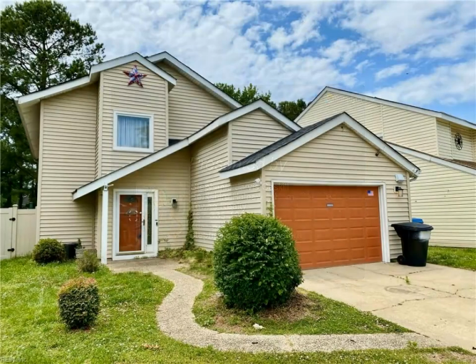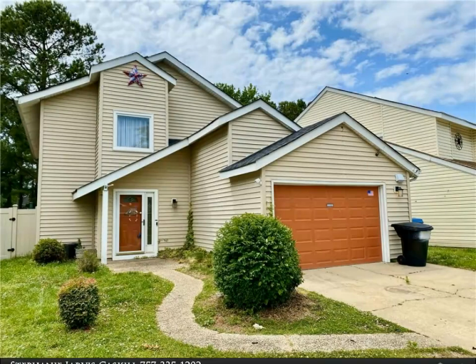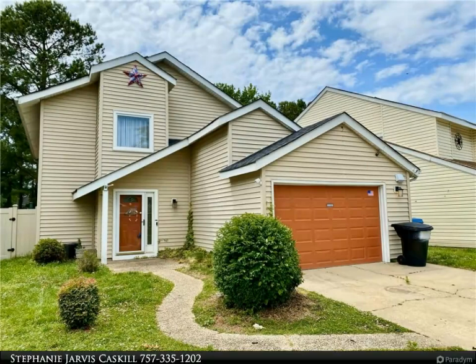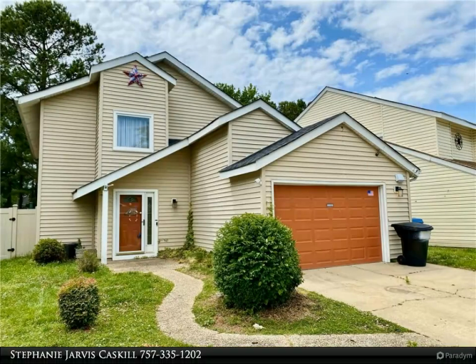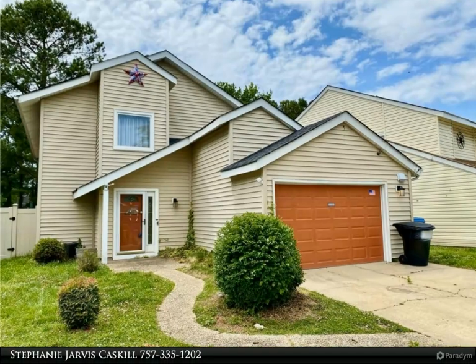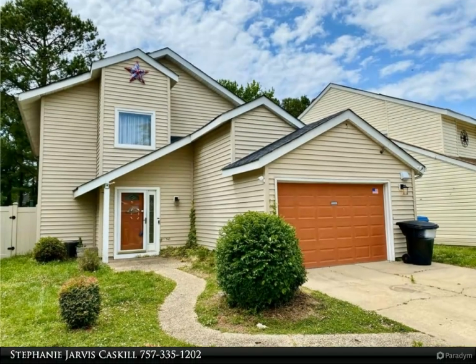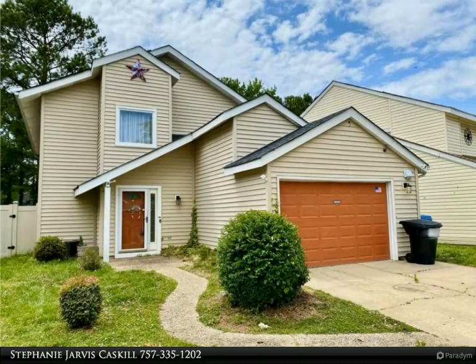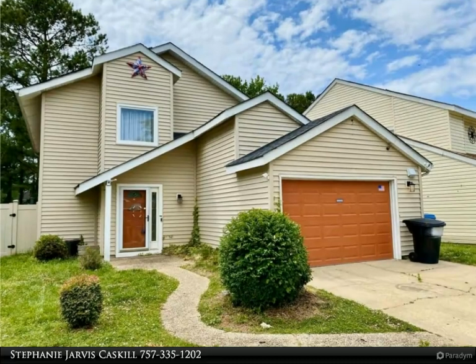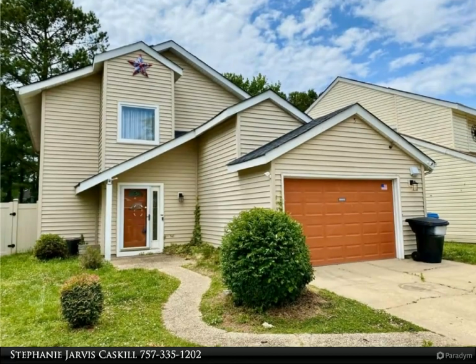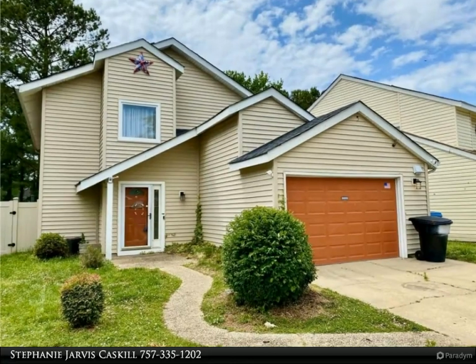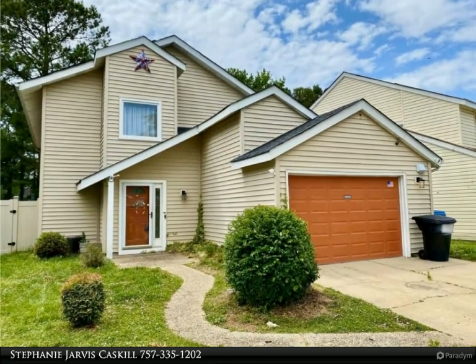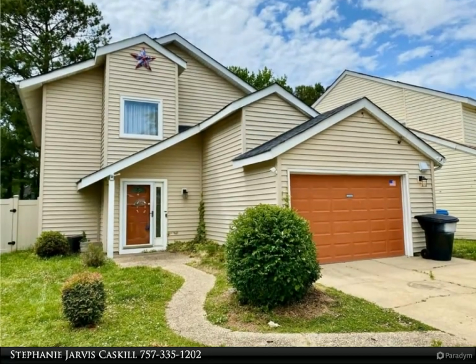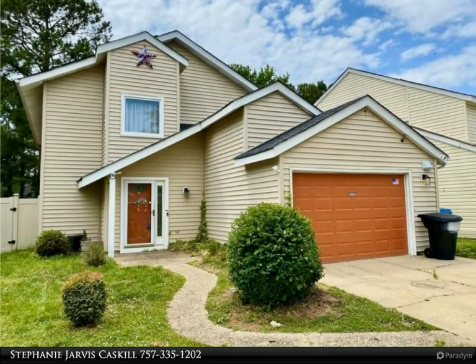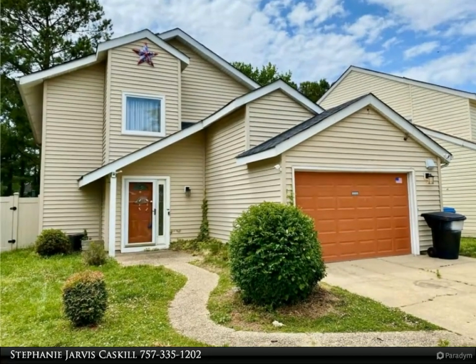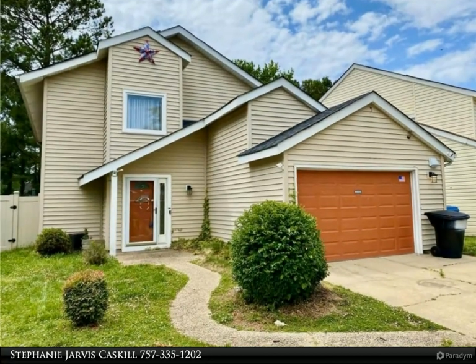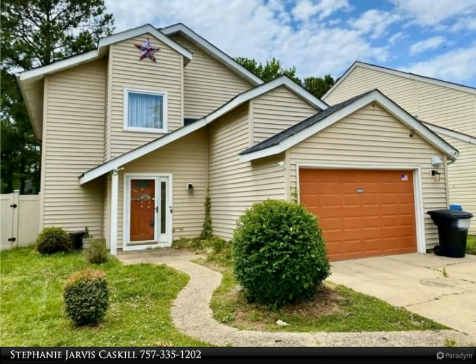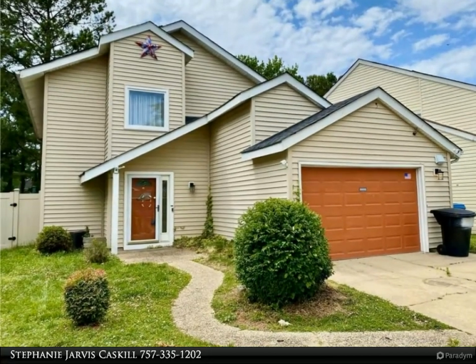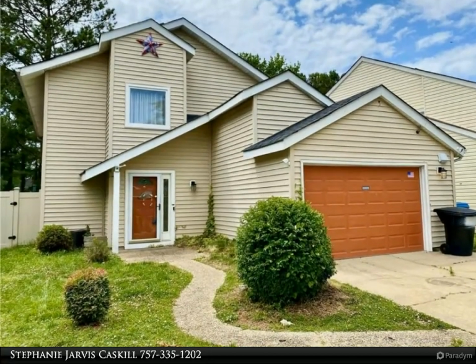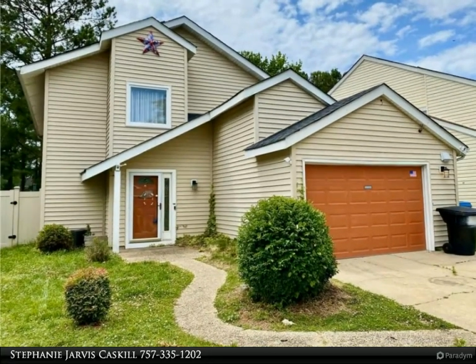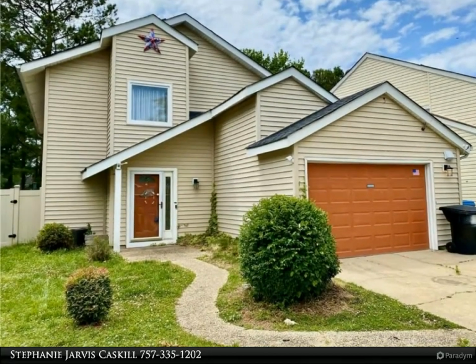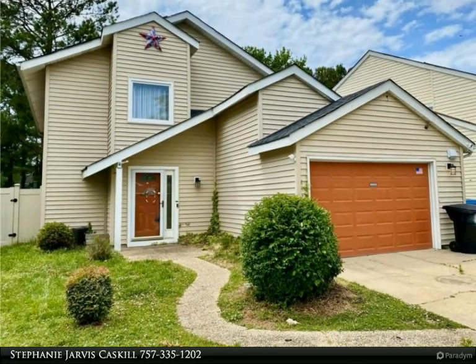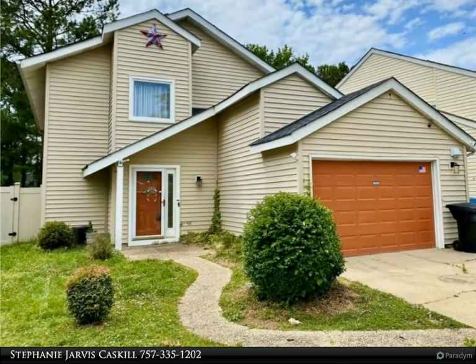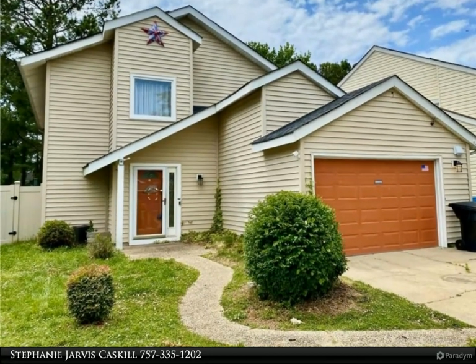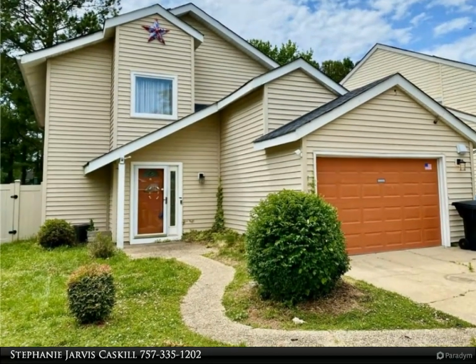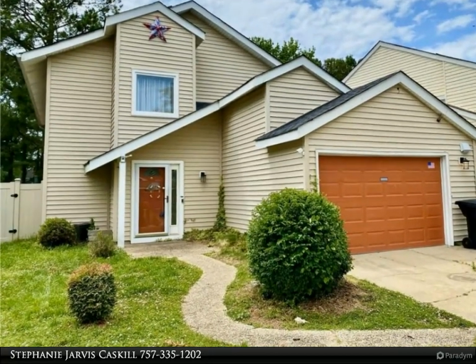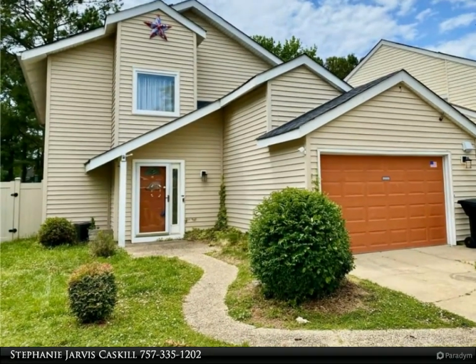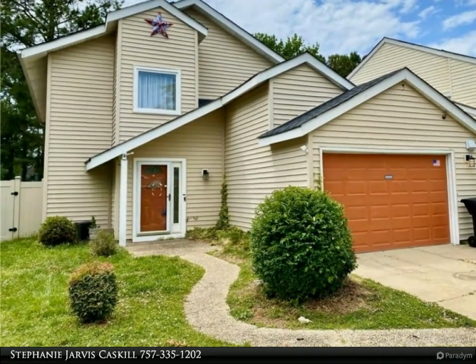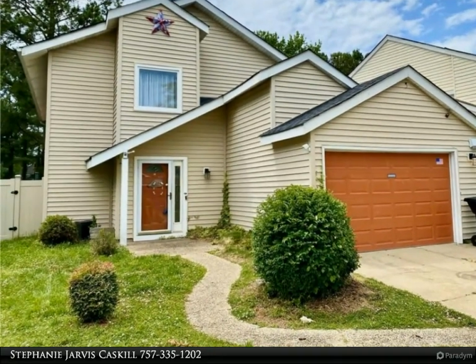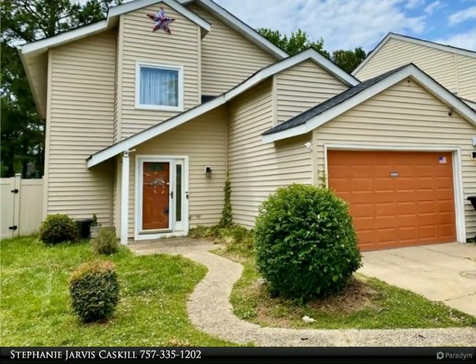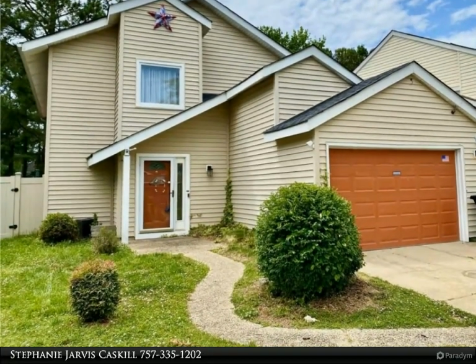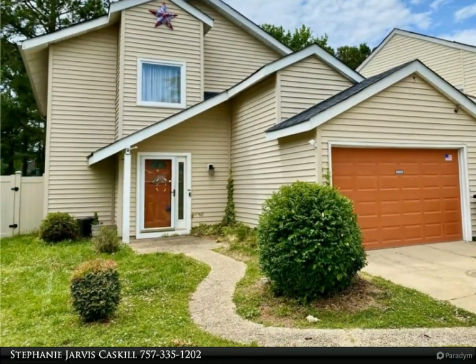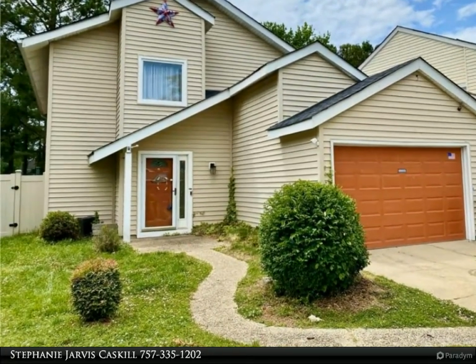This Berkshire Hathaway Home Services Town Realty property video is presented by Stephanie Jarvis Caskill.